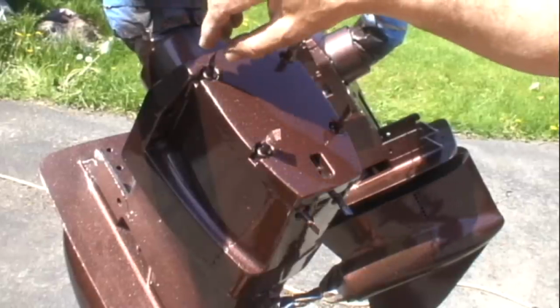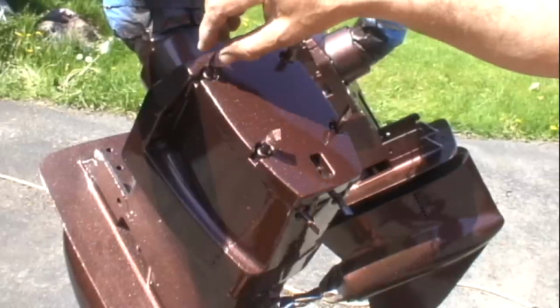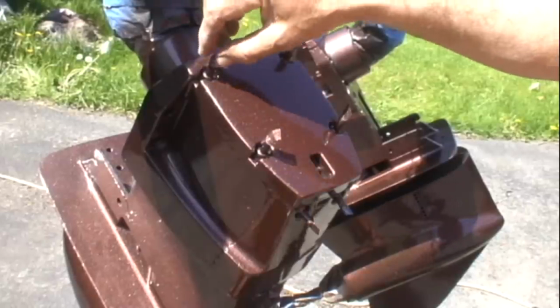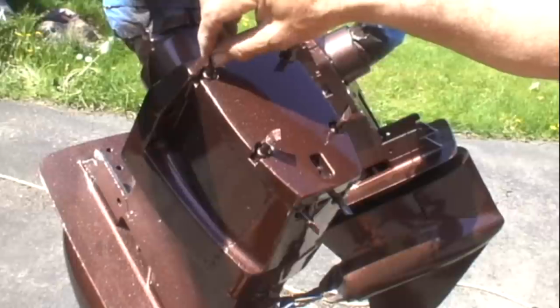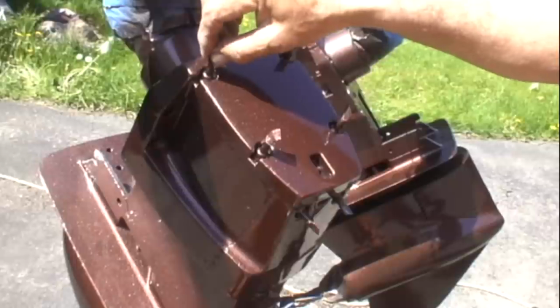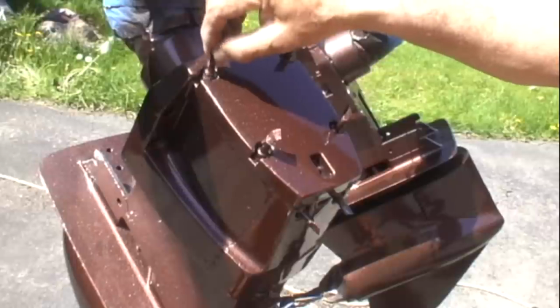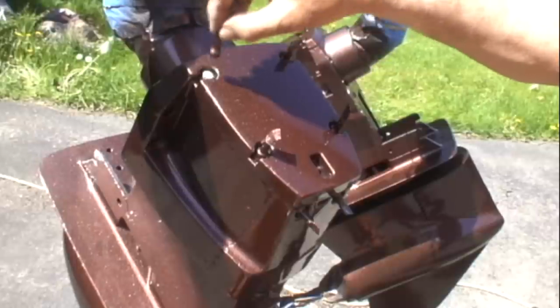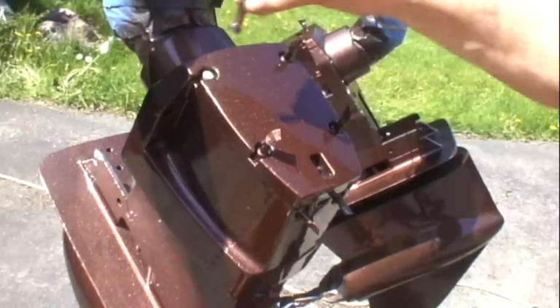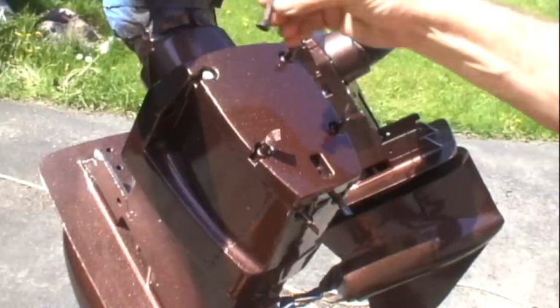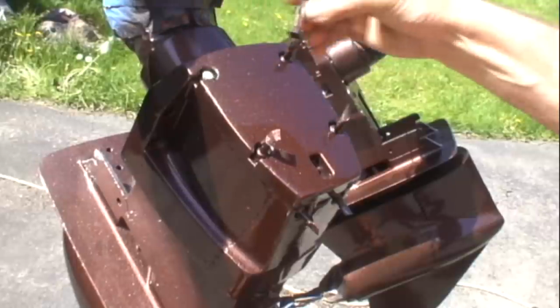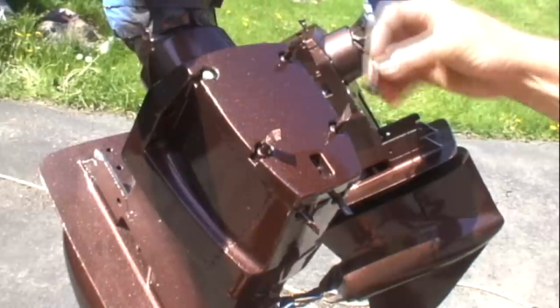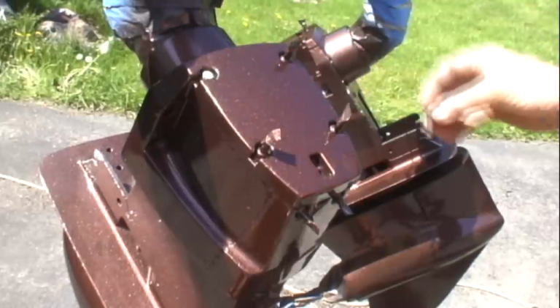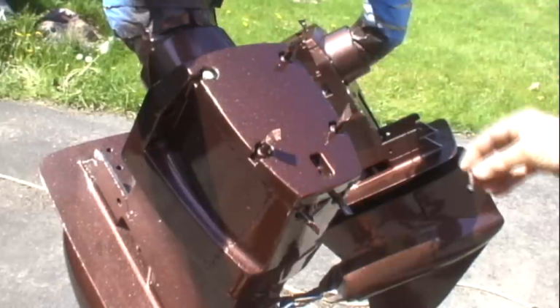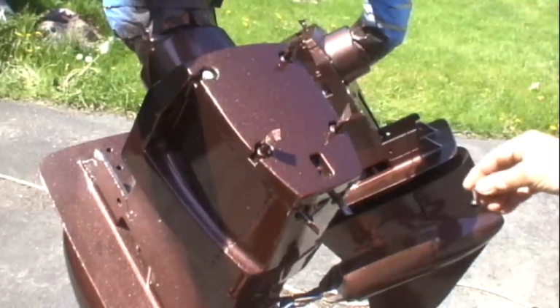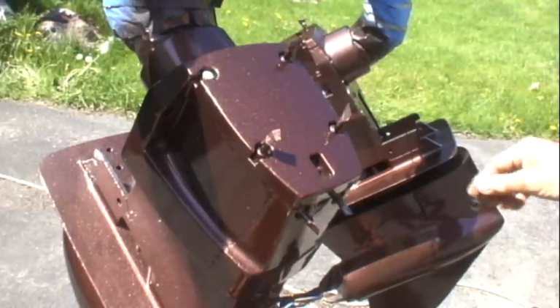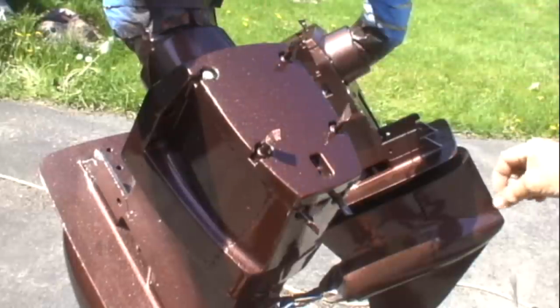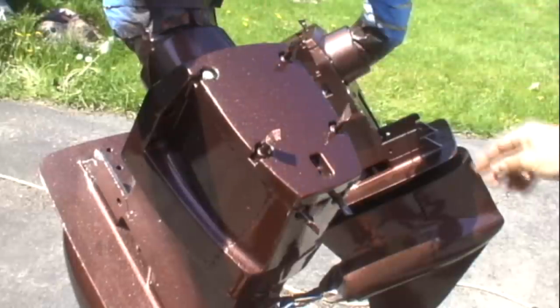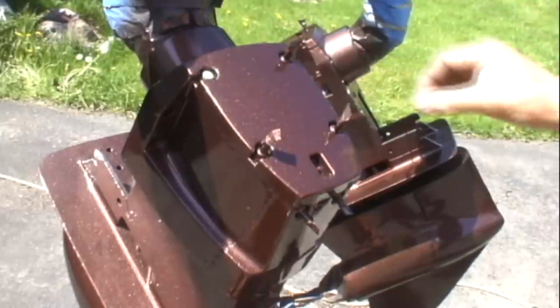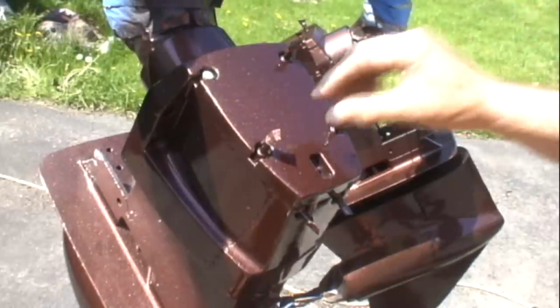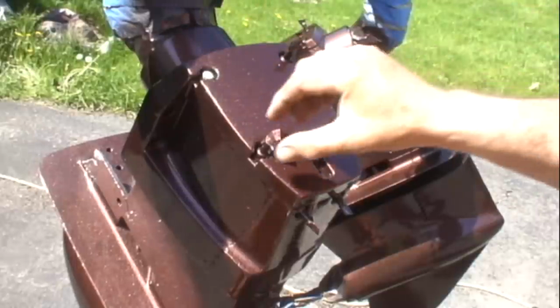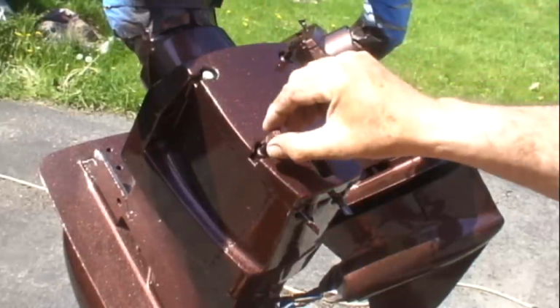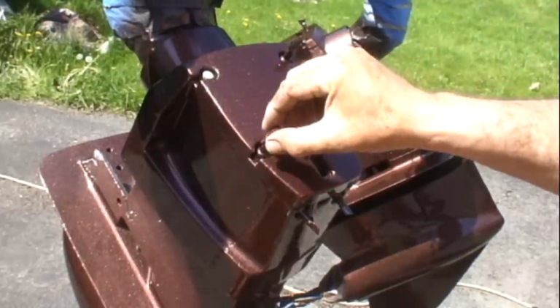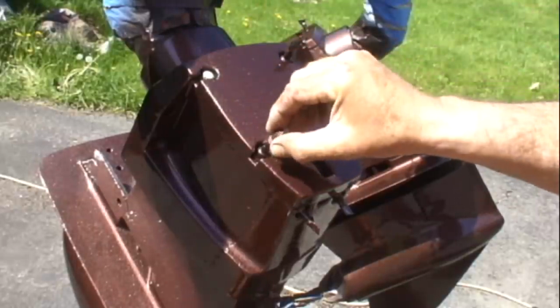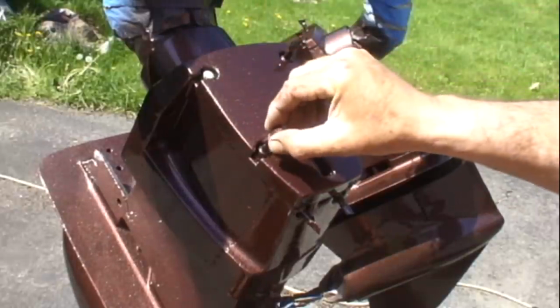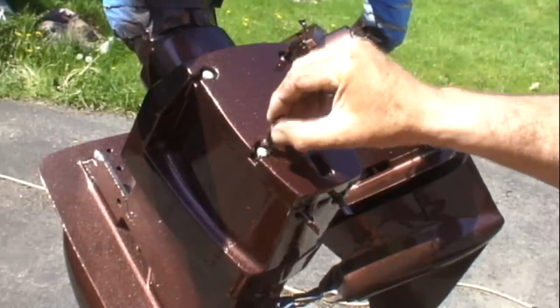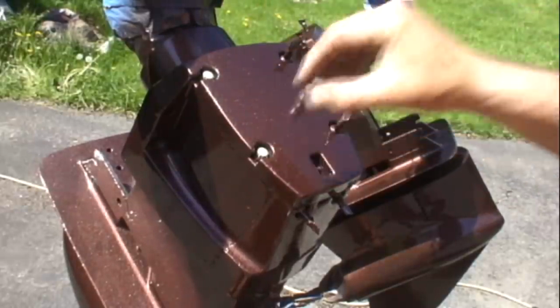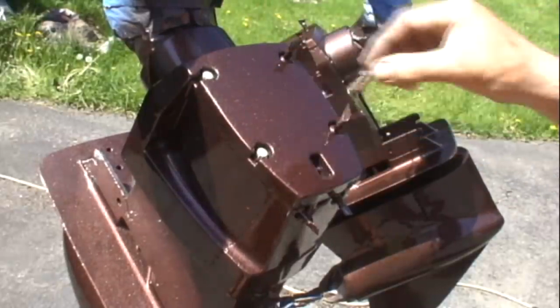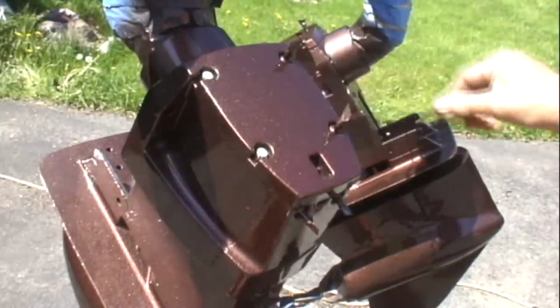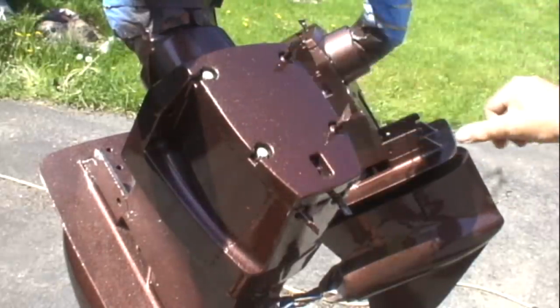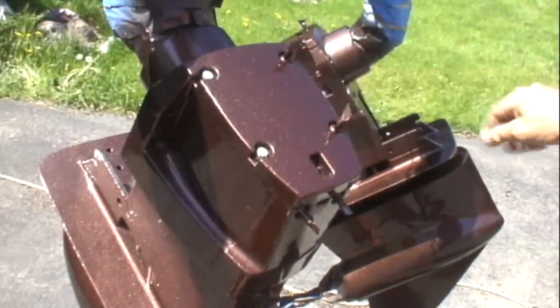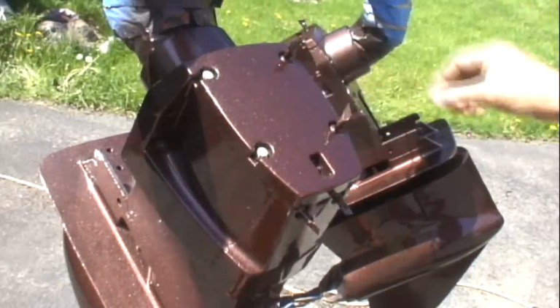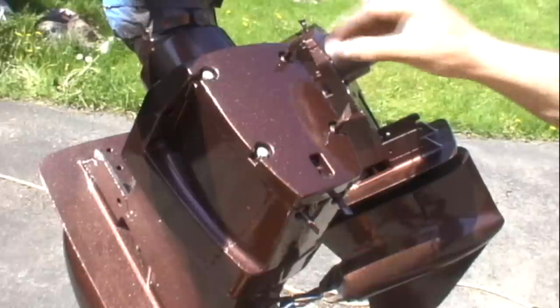Little bits of shrink tube to cover the bolt heads. Gotta love it.